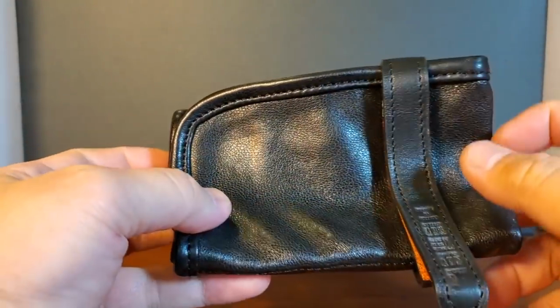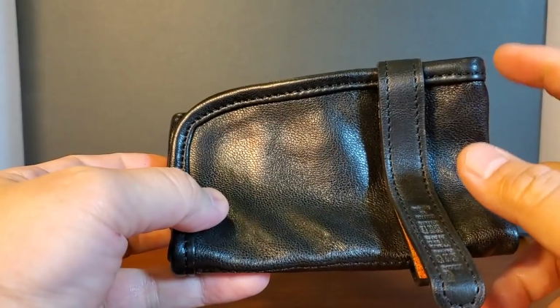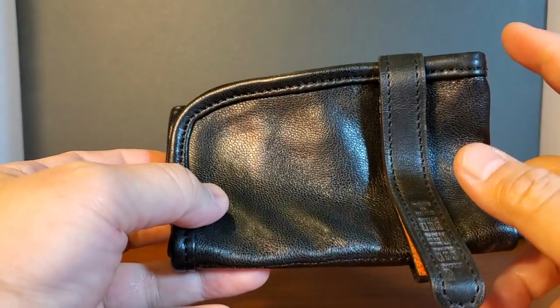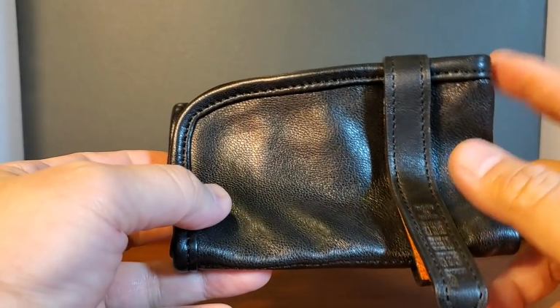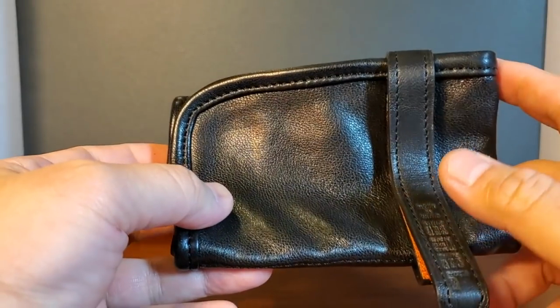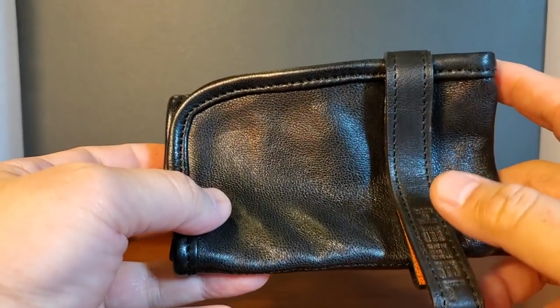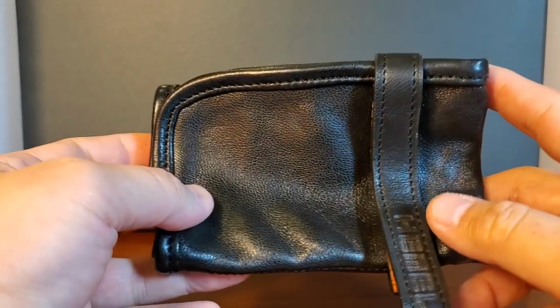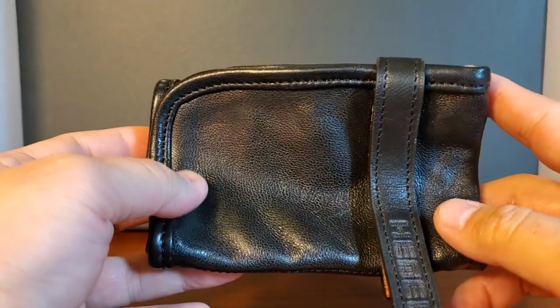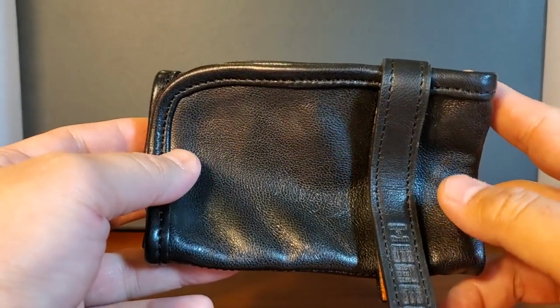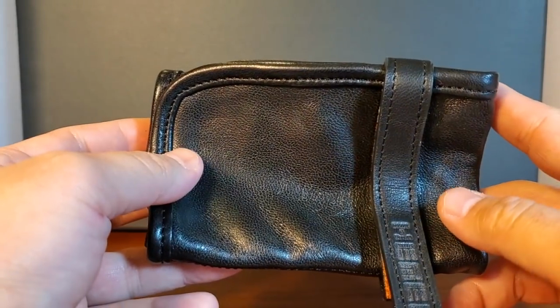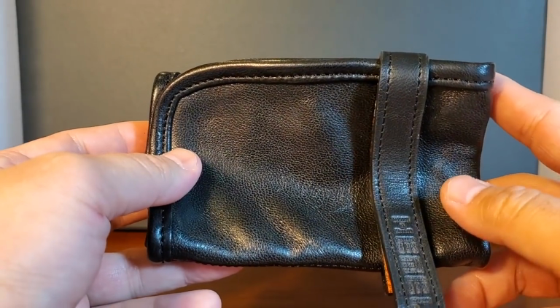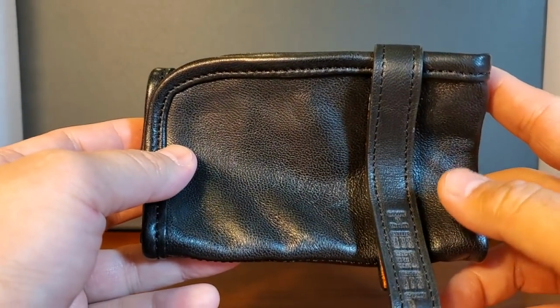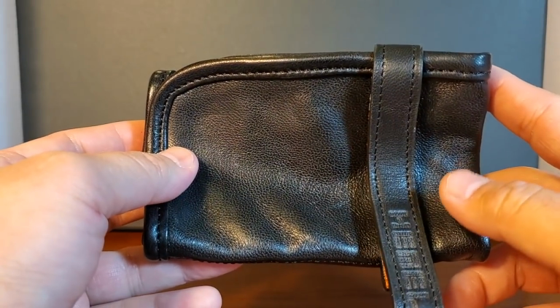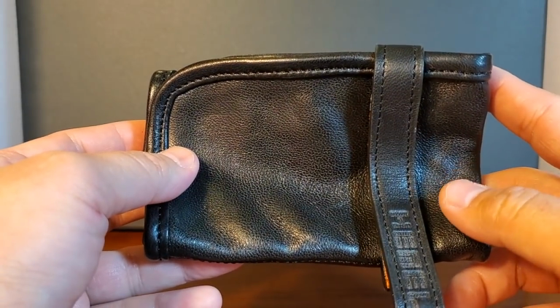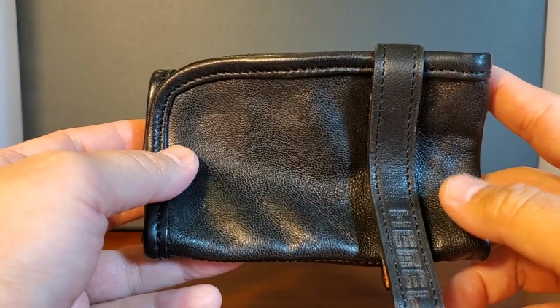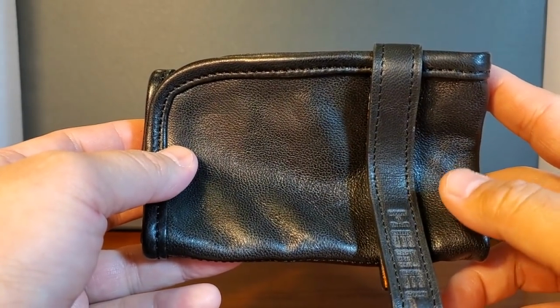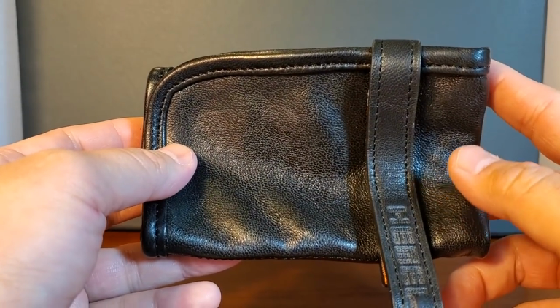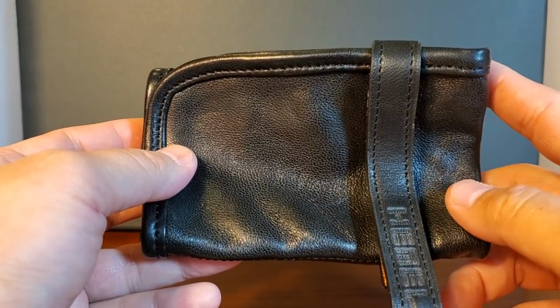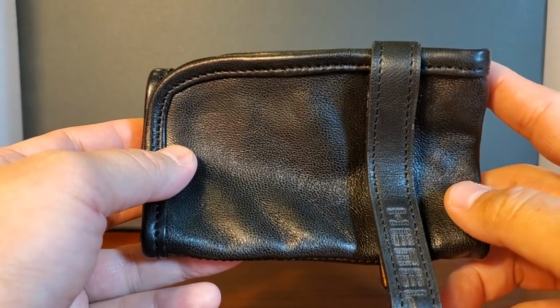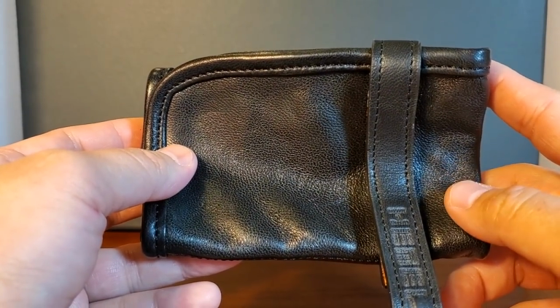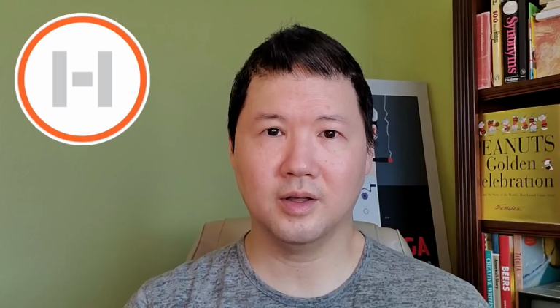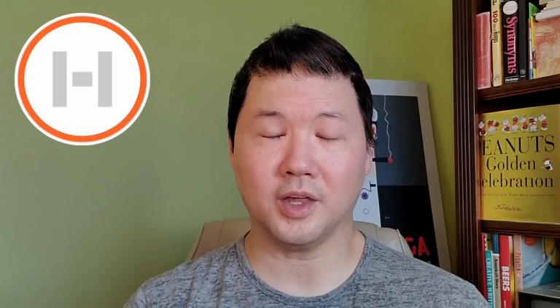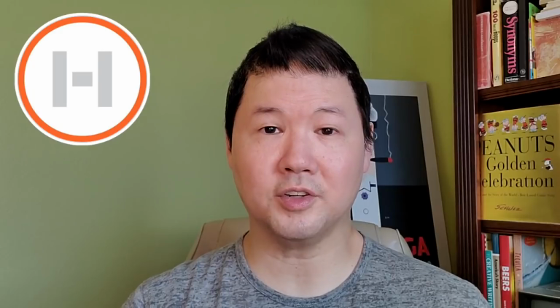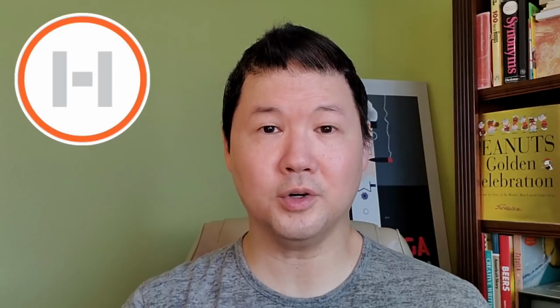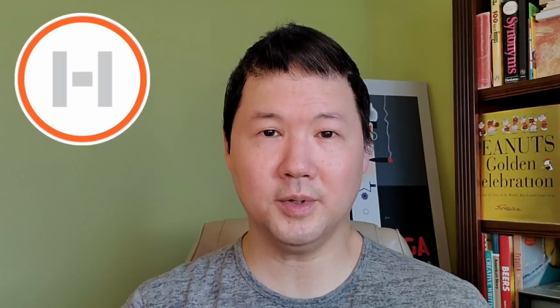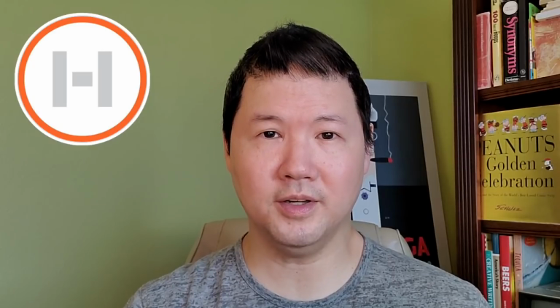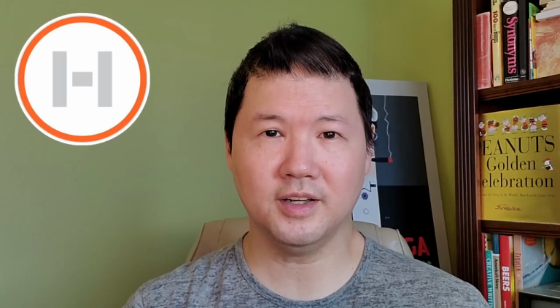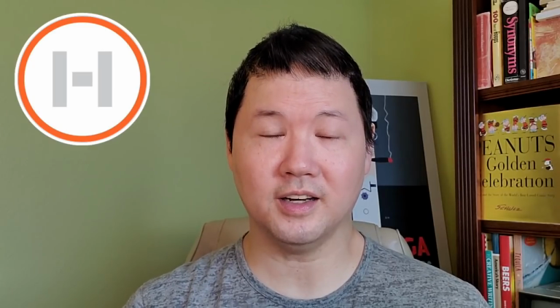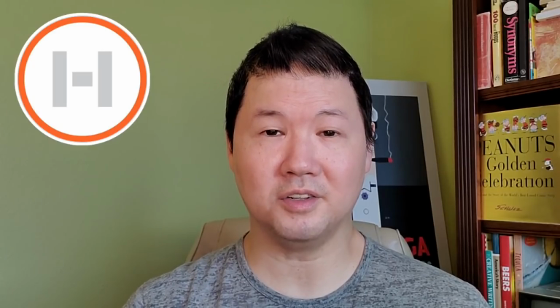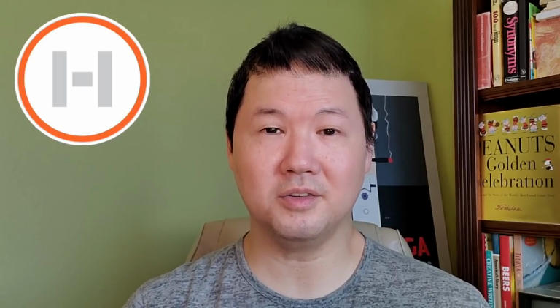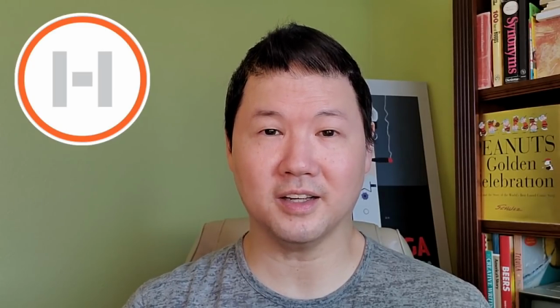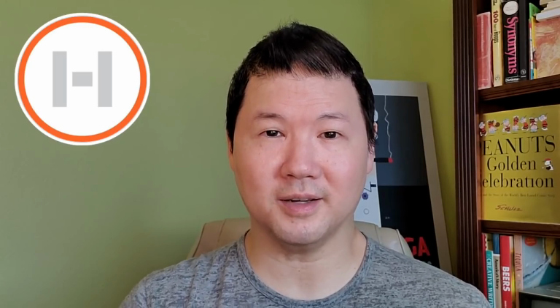The price of the travel roll is $69.99. Thanks for joining me and I'll see you next time.